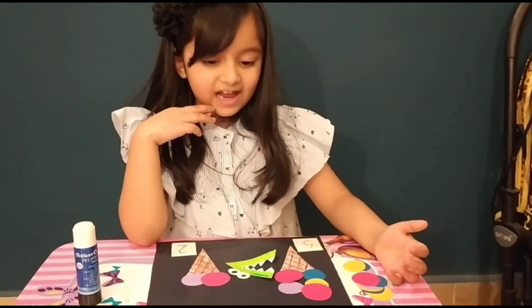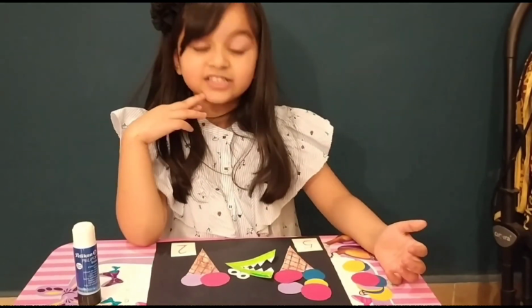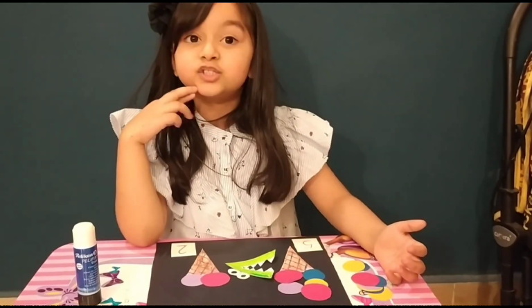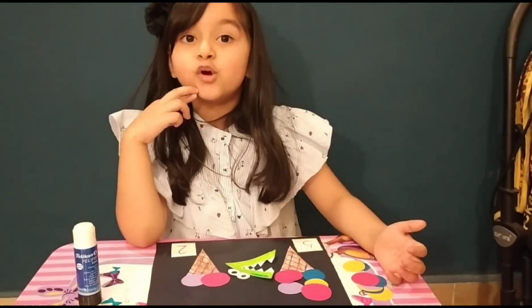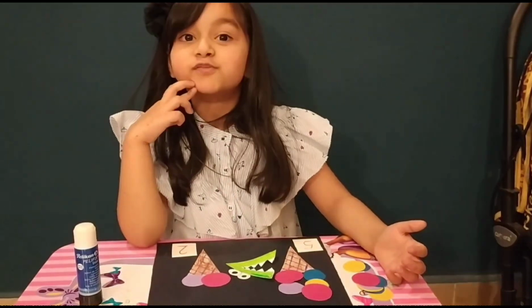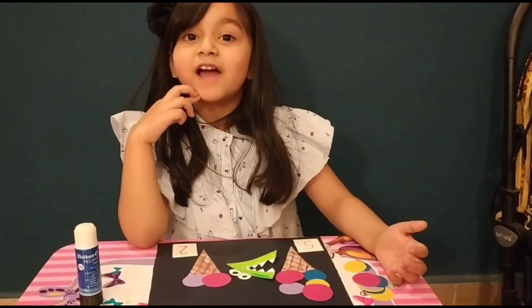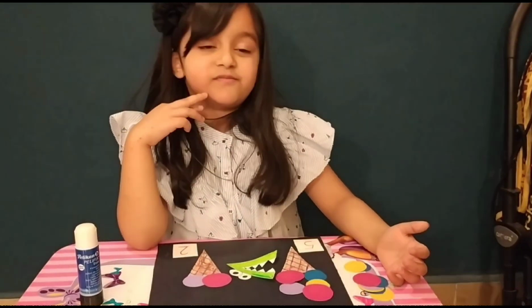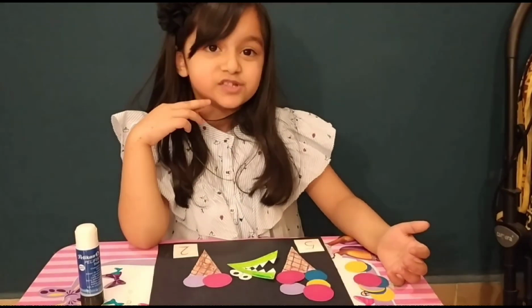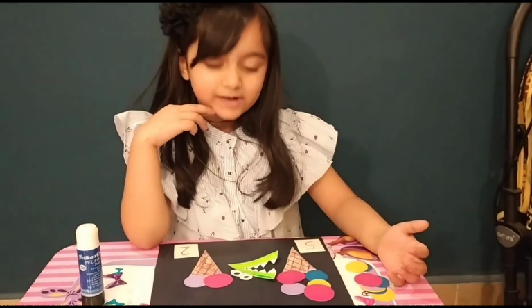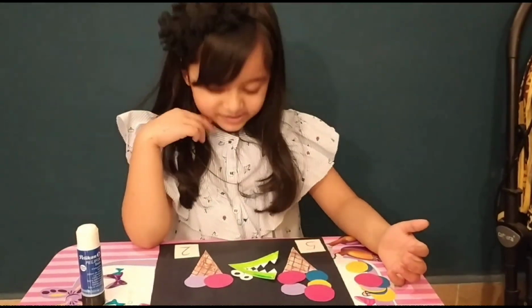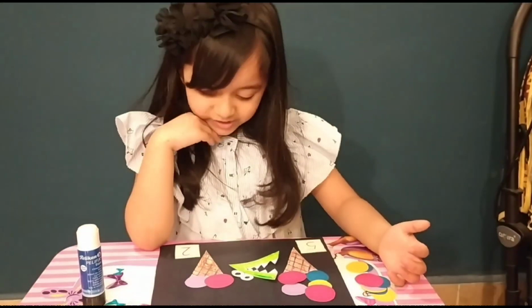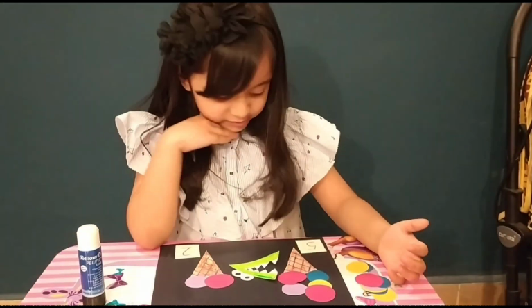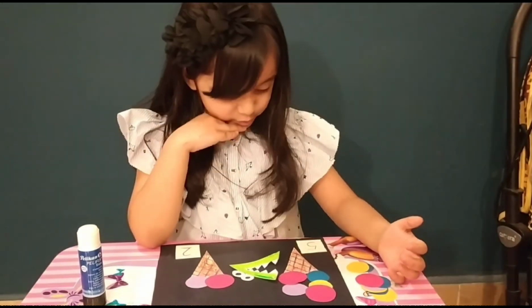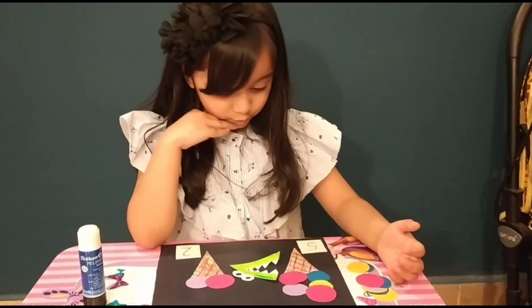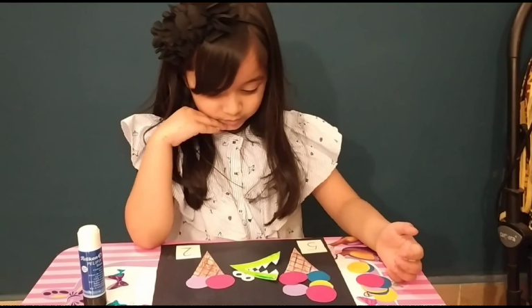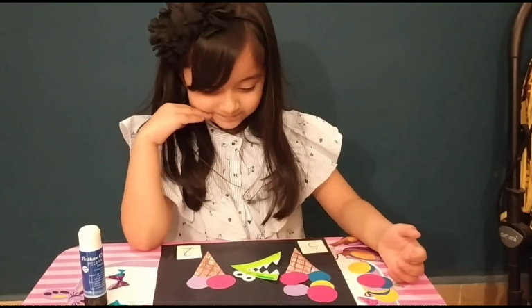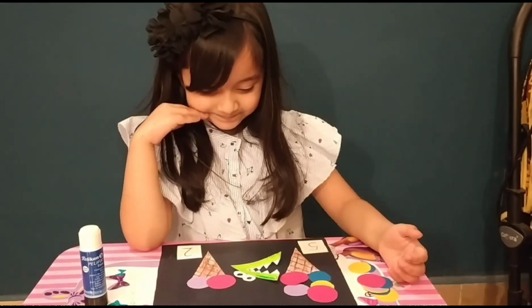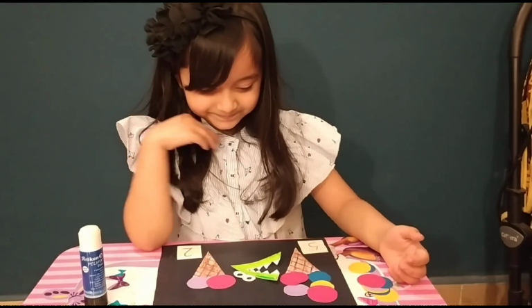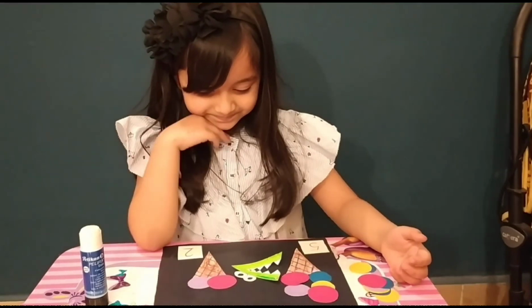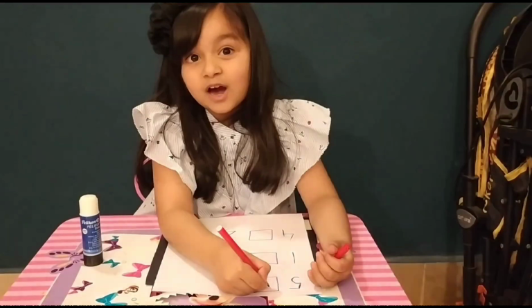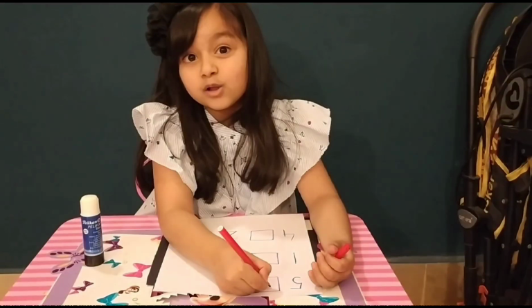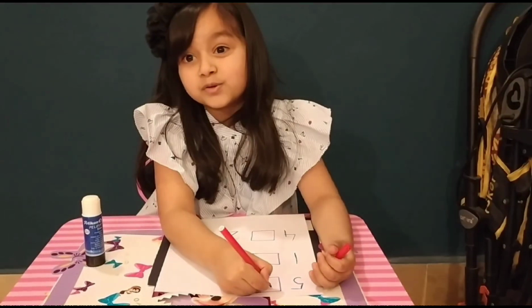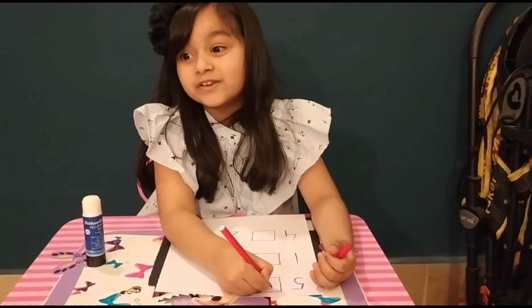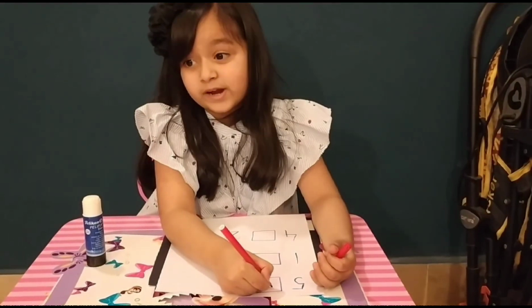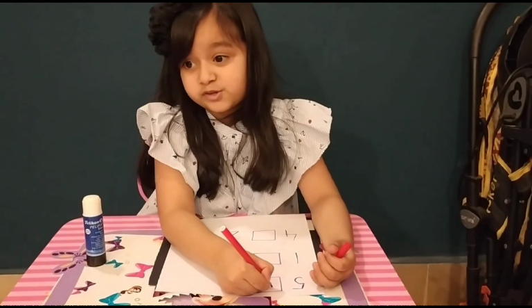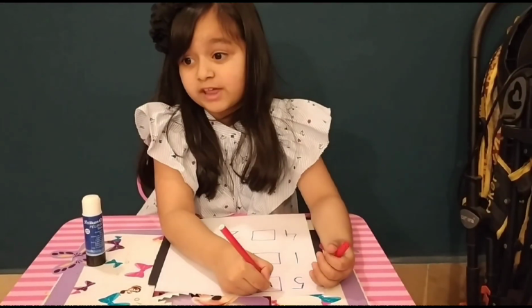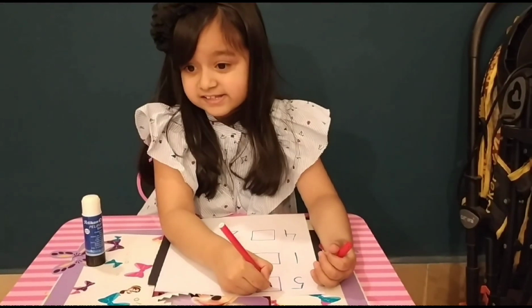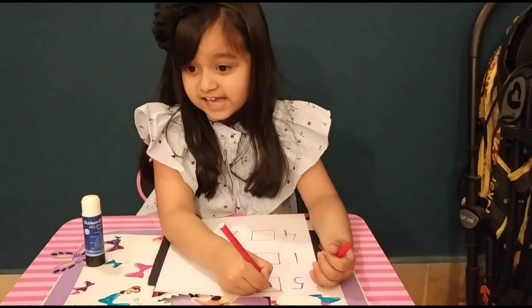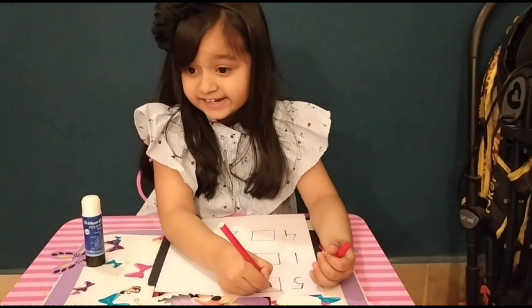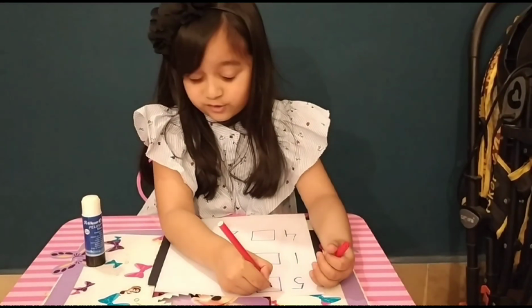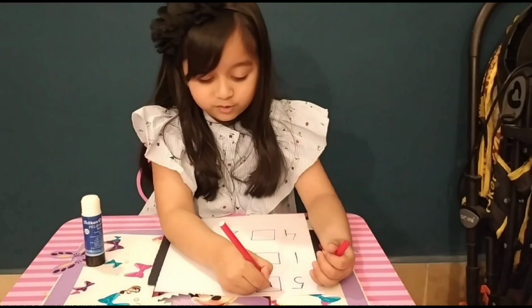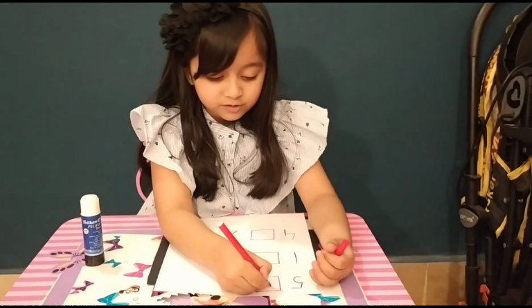That shows 5 is greater than 2. Now I will put the greater than sign here.